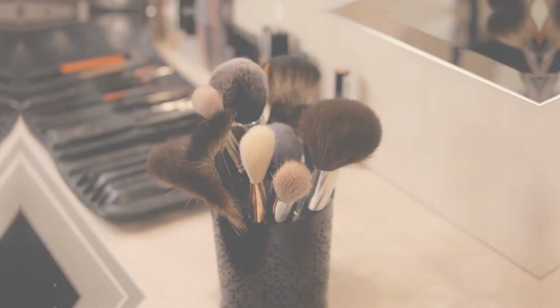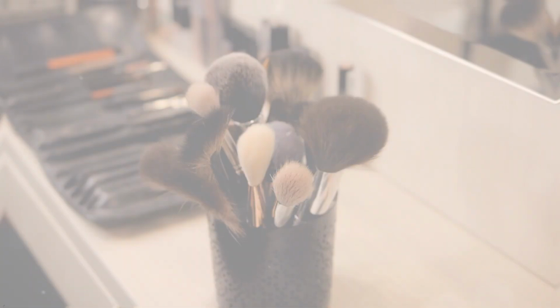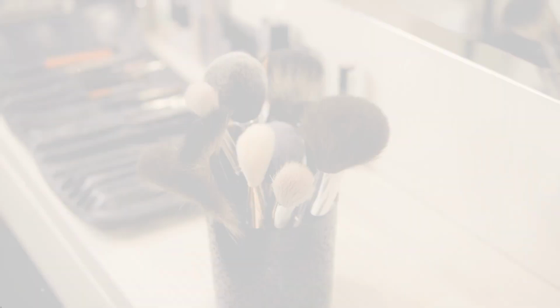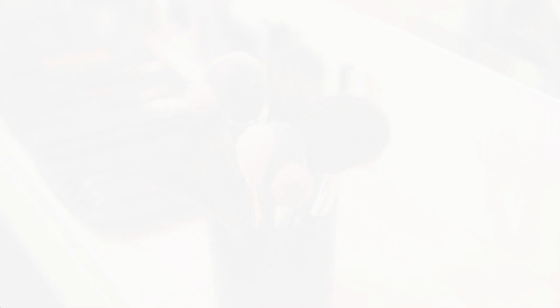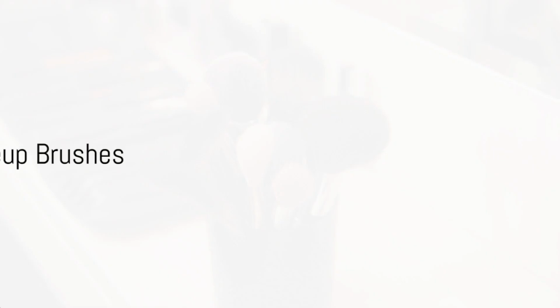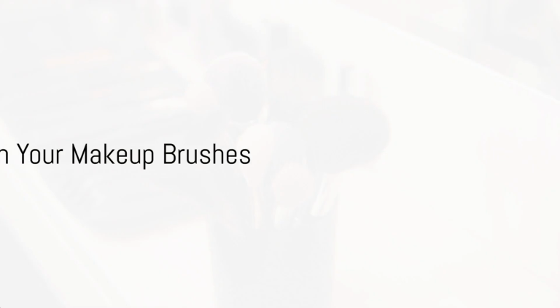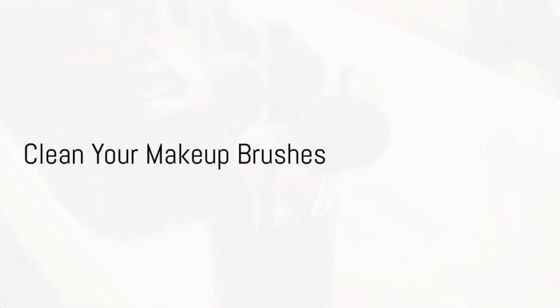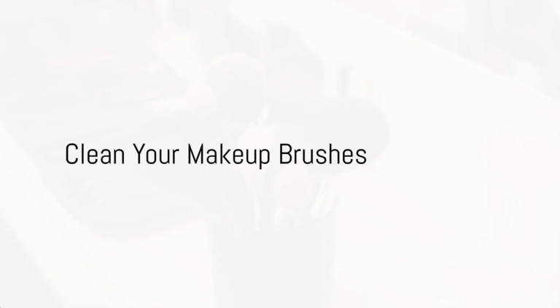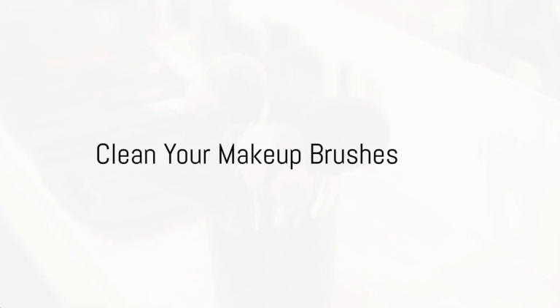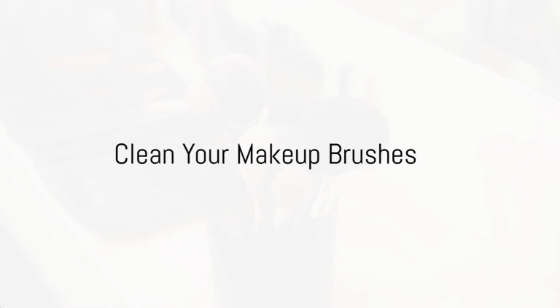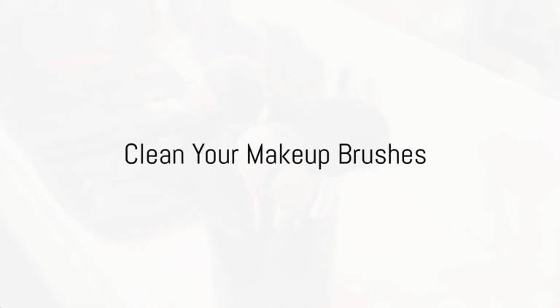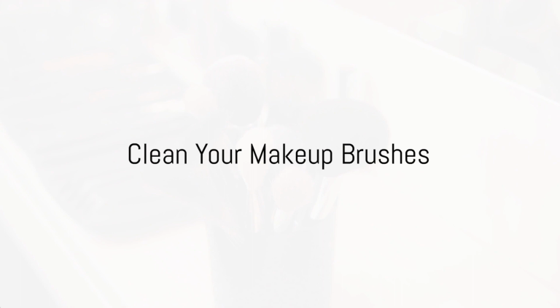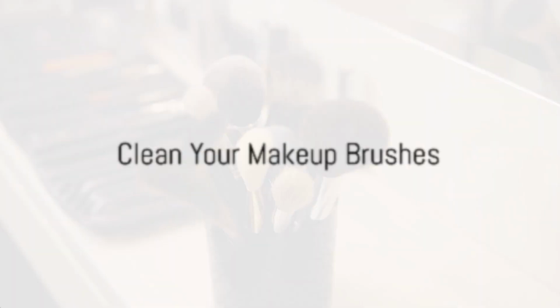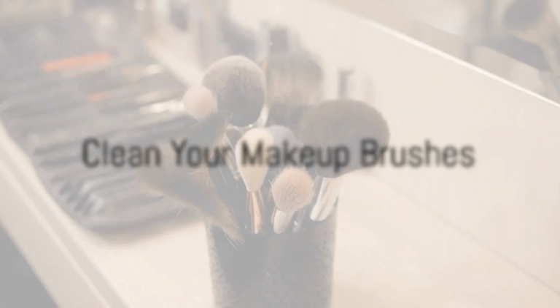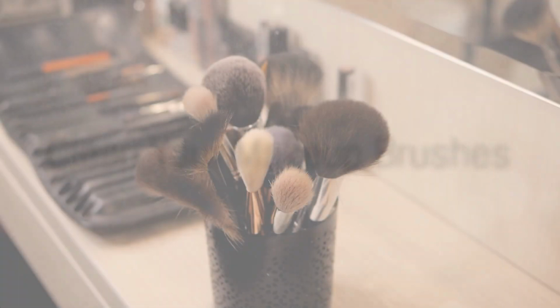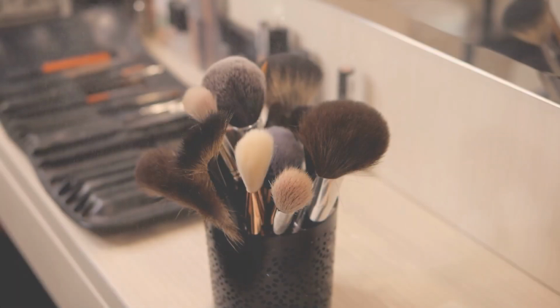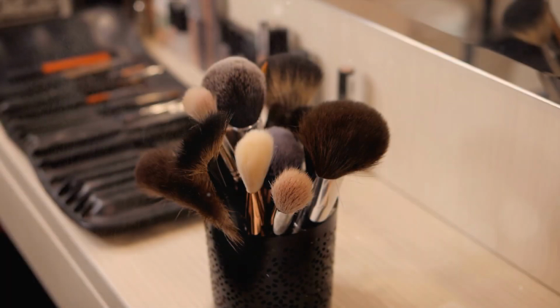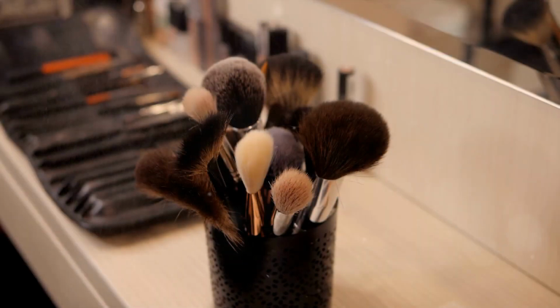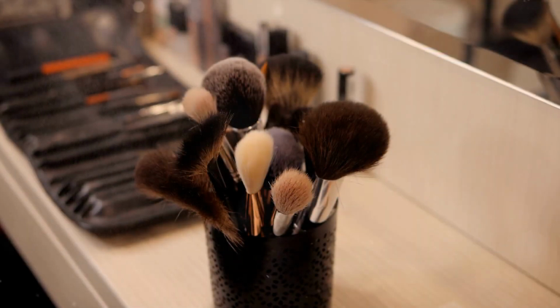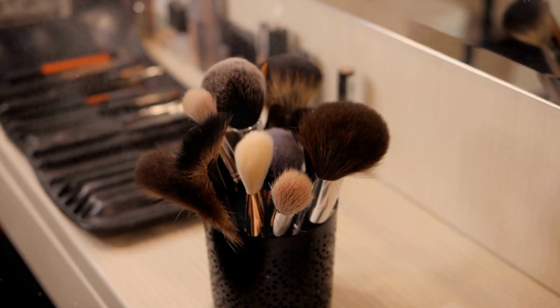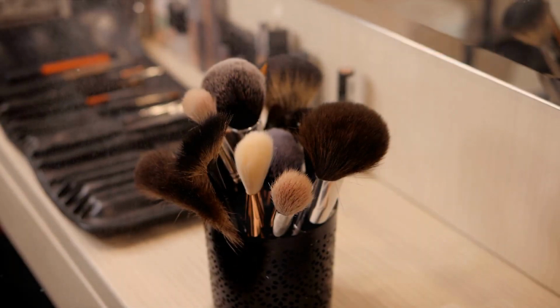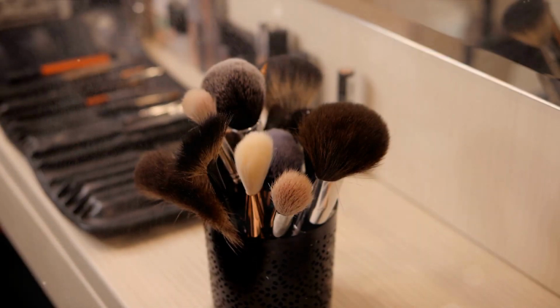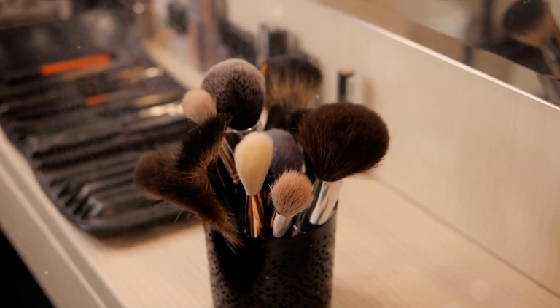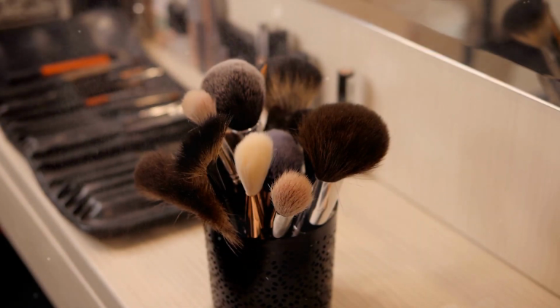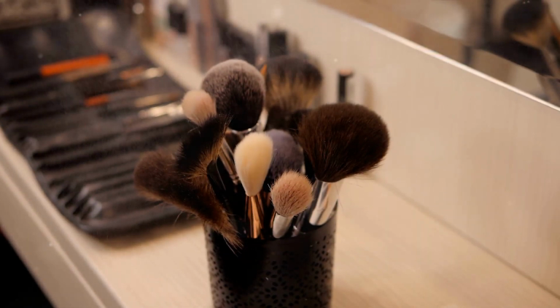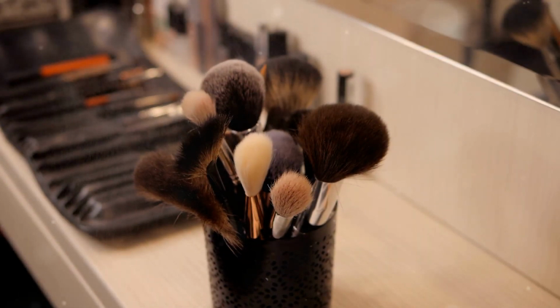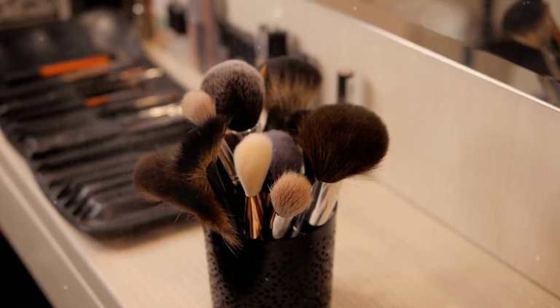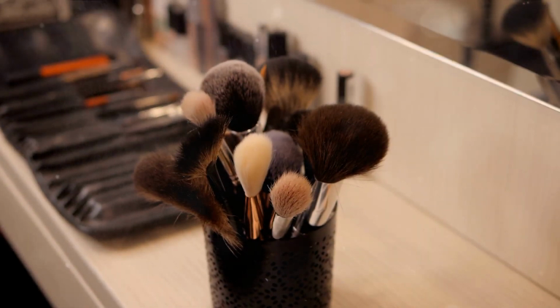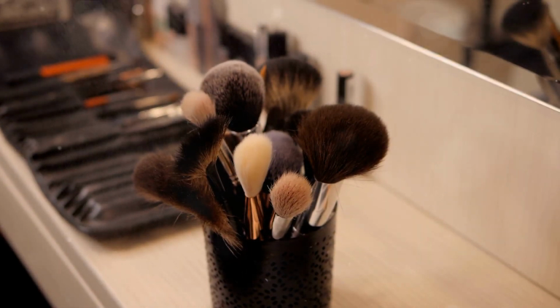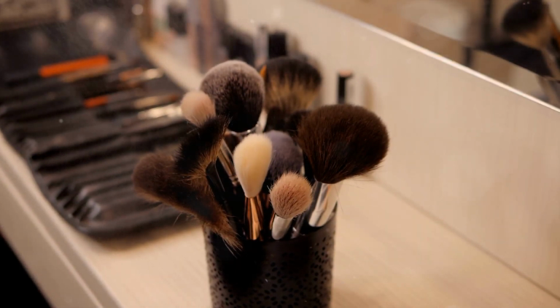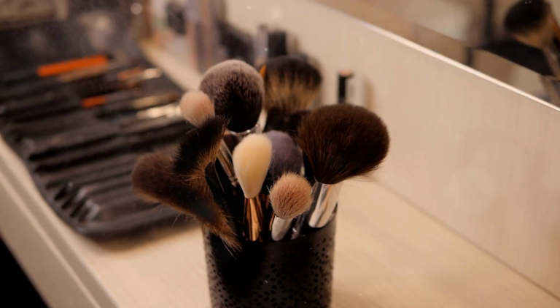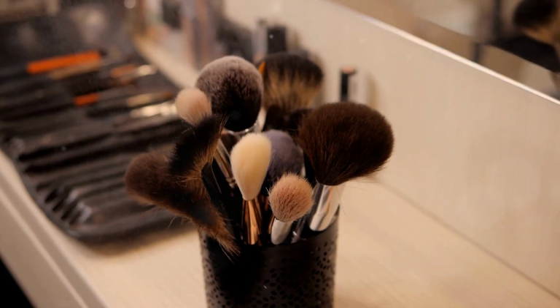And finally, don't forget to regularly clean your makeup brushes. Dirty brushes can harbour bacteria, leading to infections and irritating your eyes.